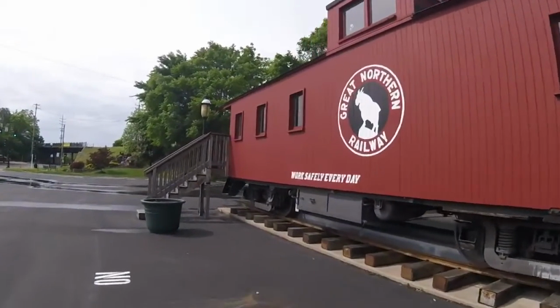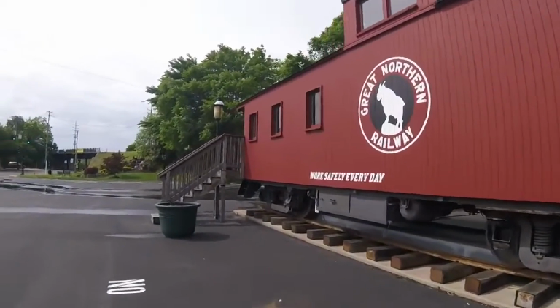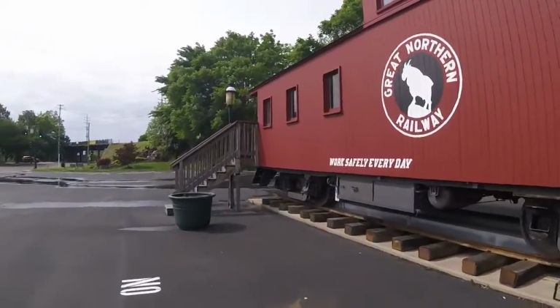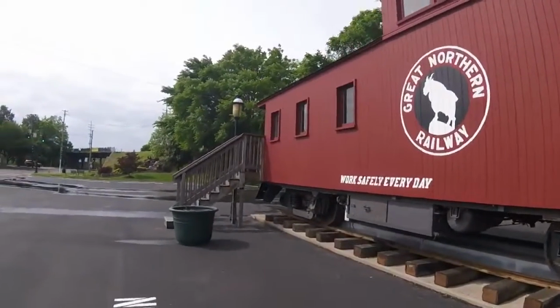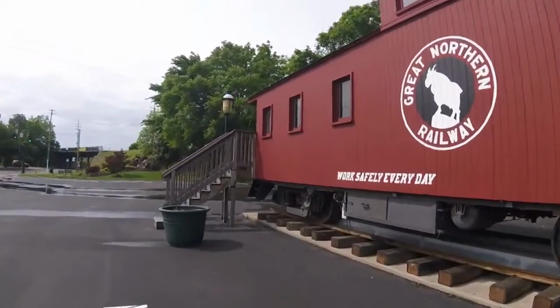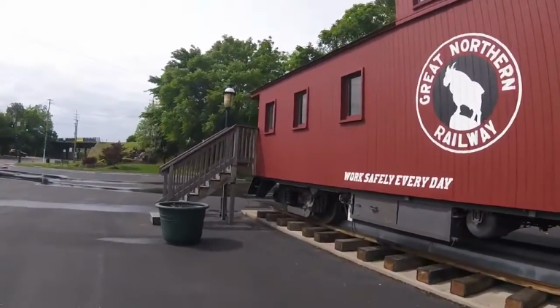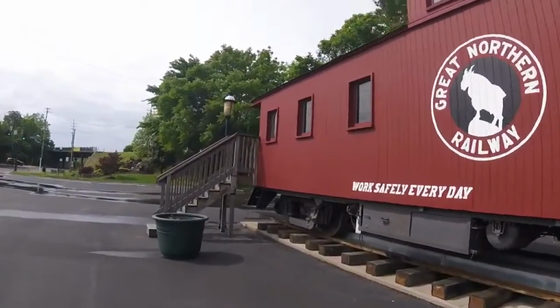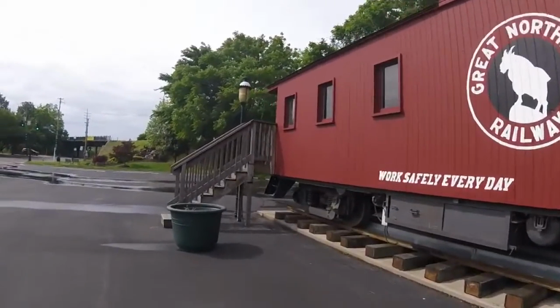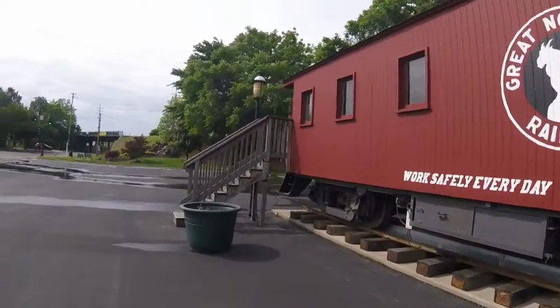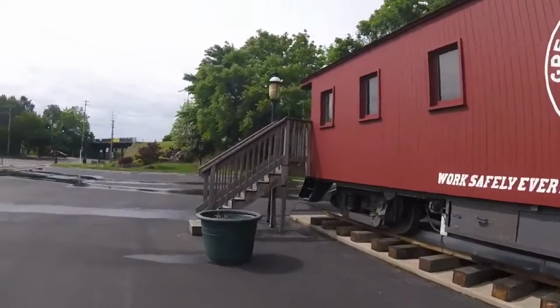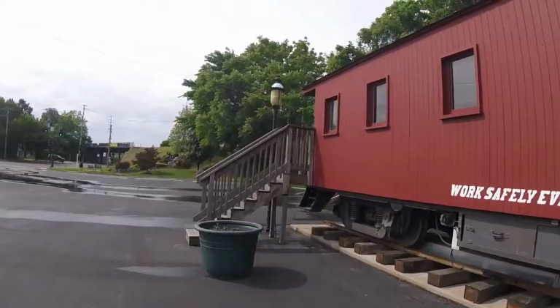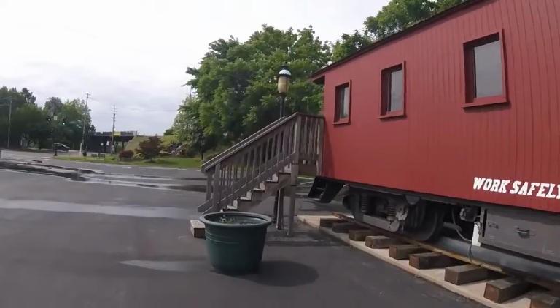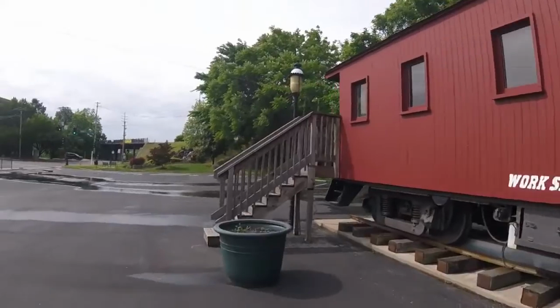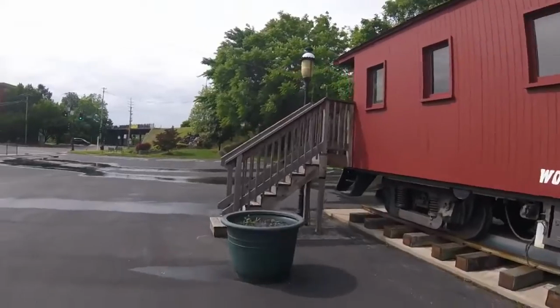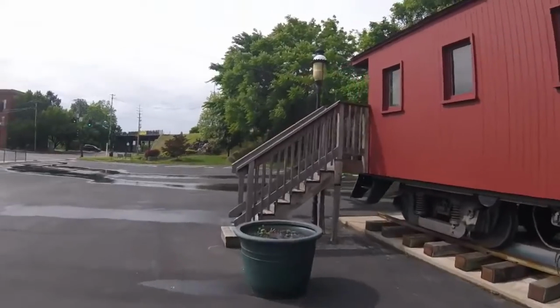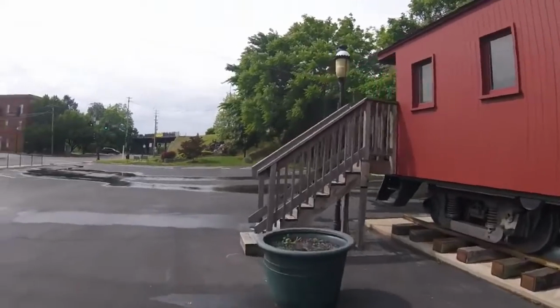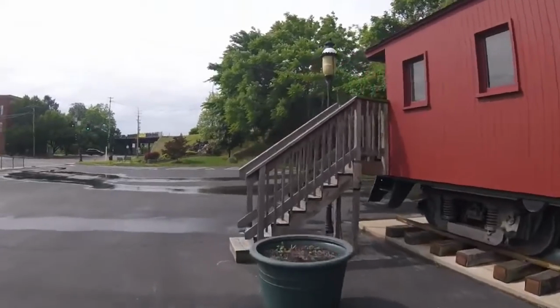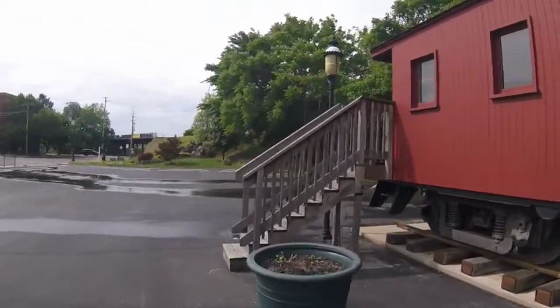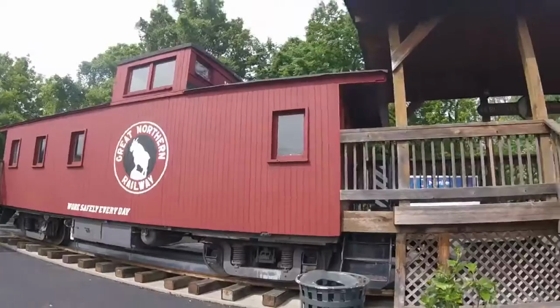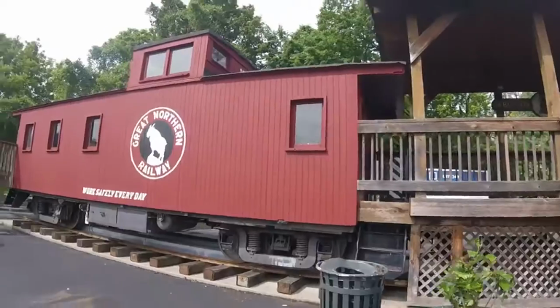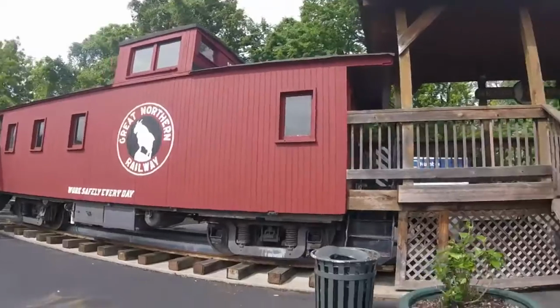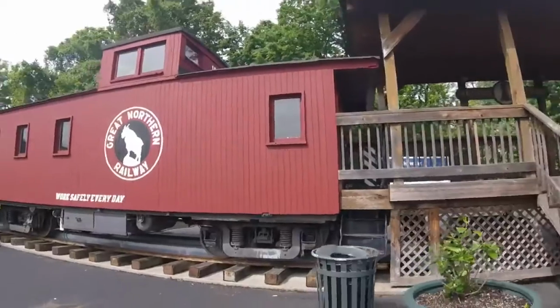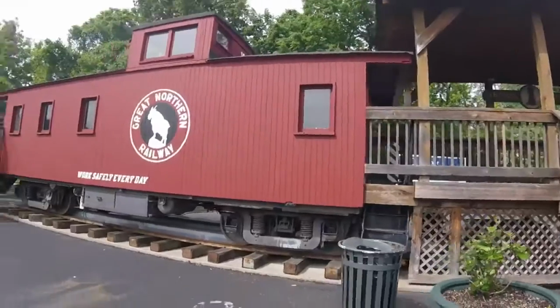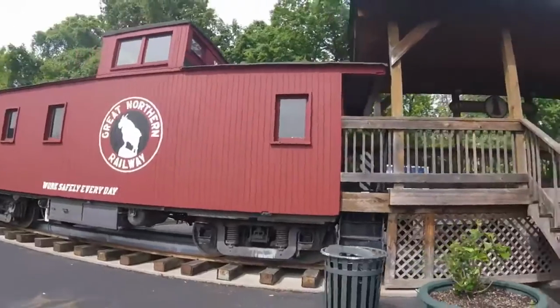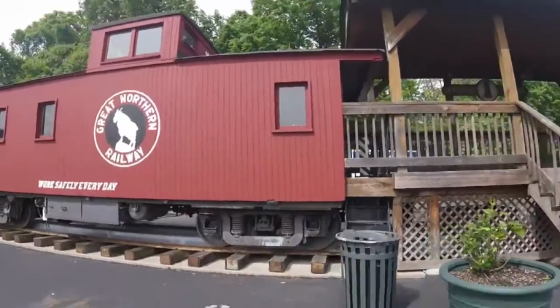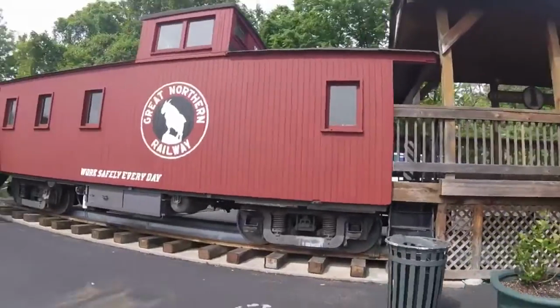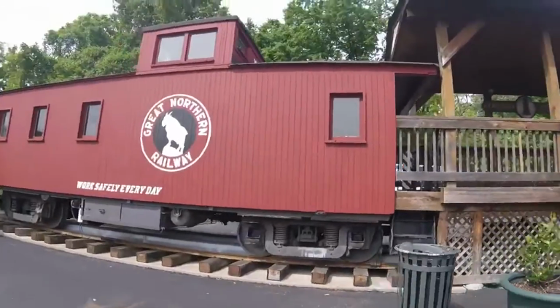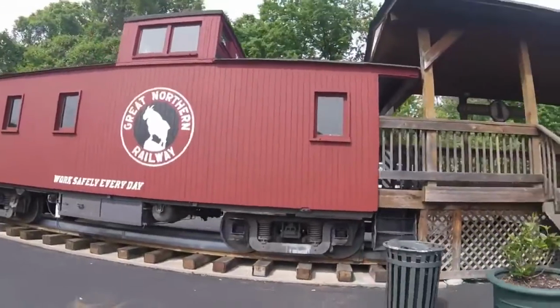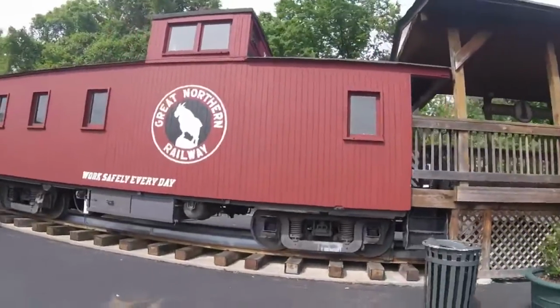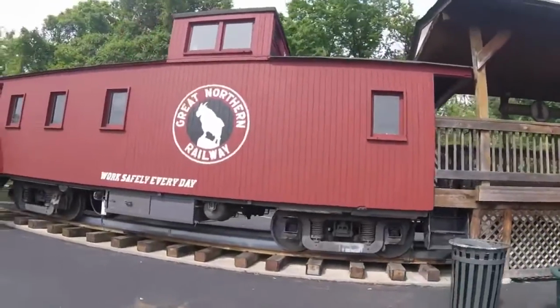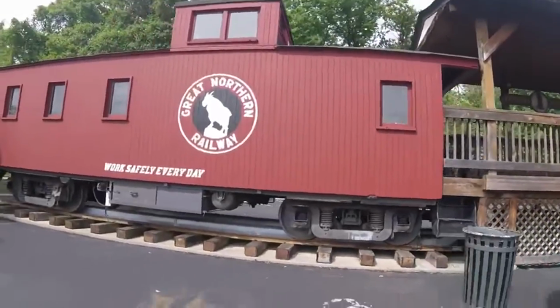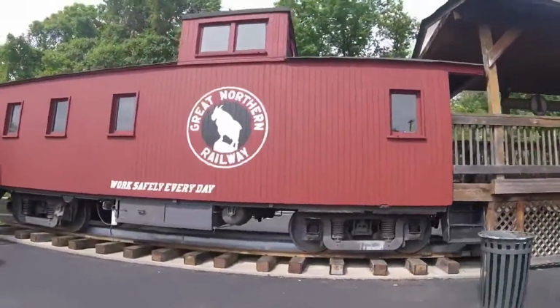Then in 1970, when the railroad merged to form the Burlington Northern Railroad, the car was...